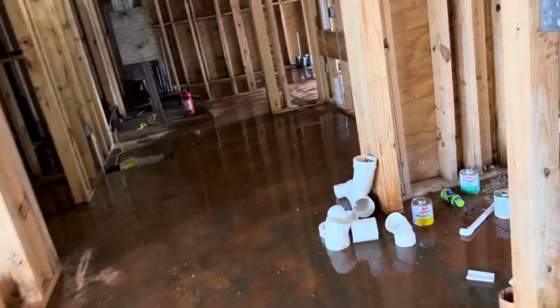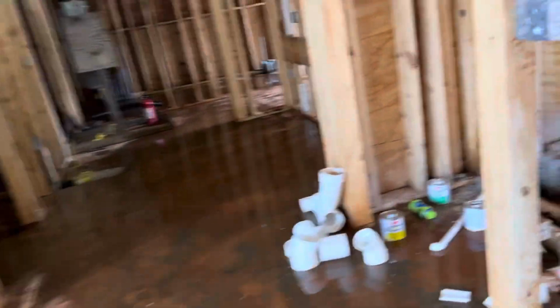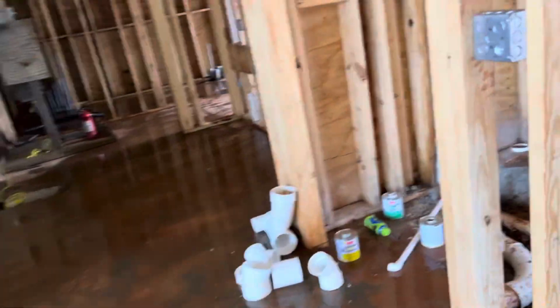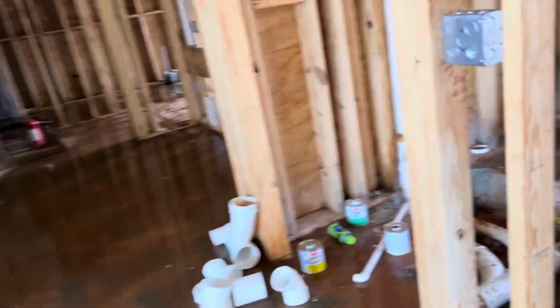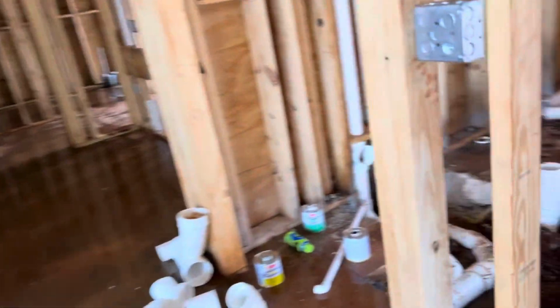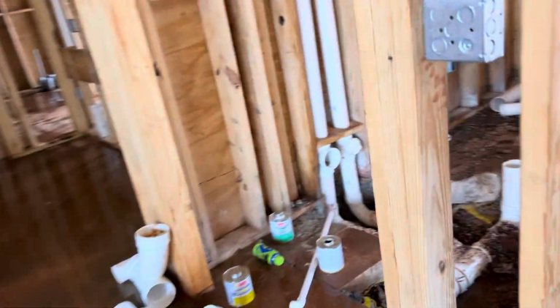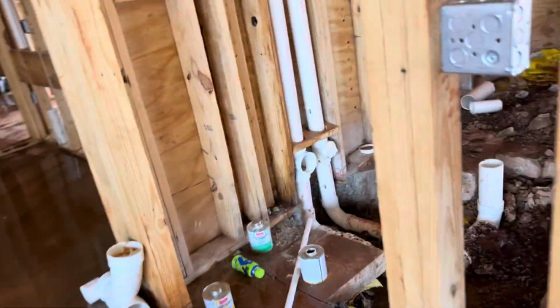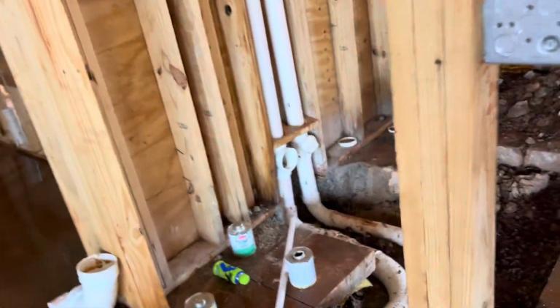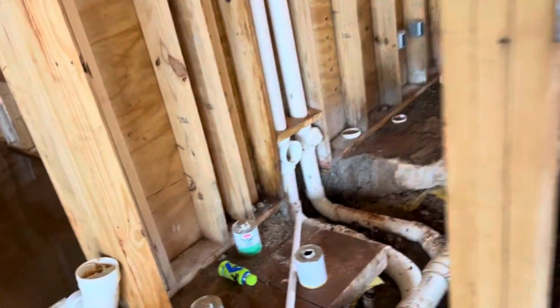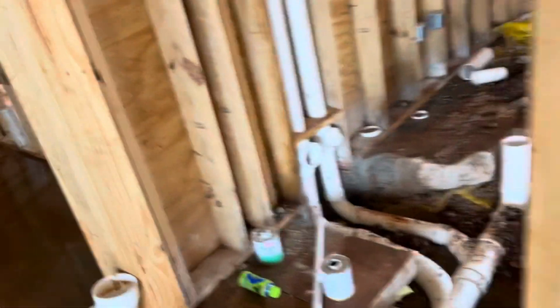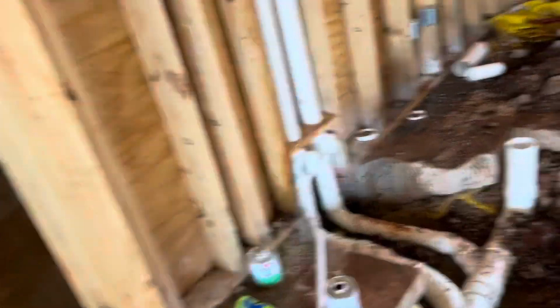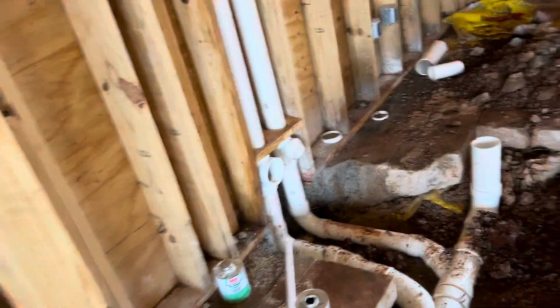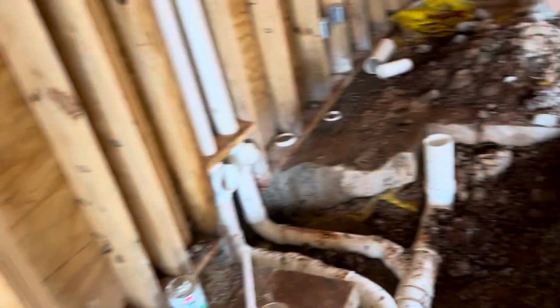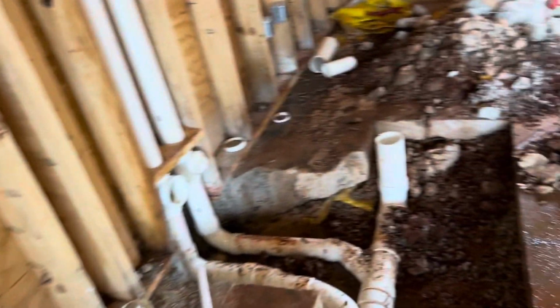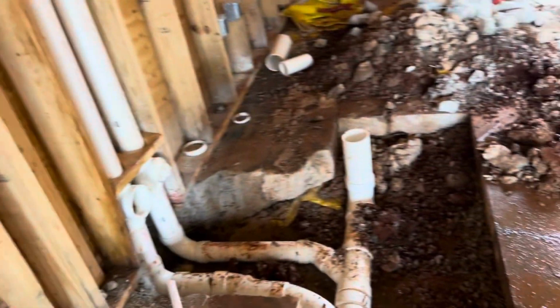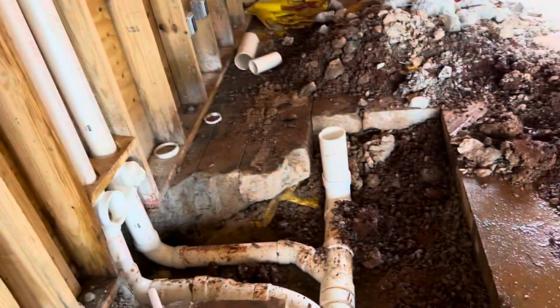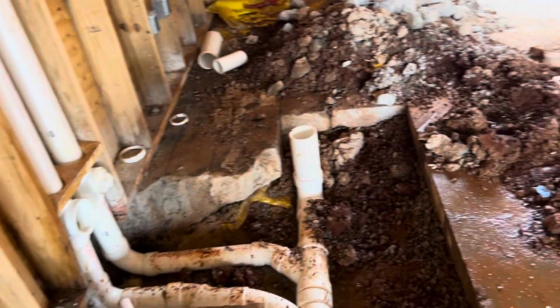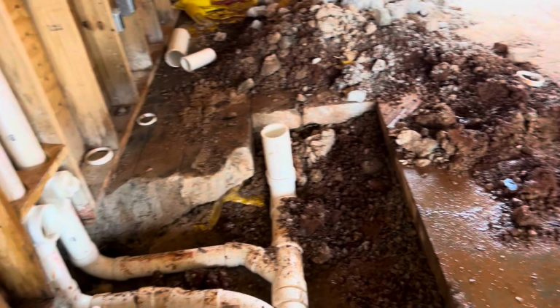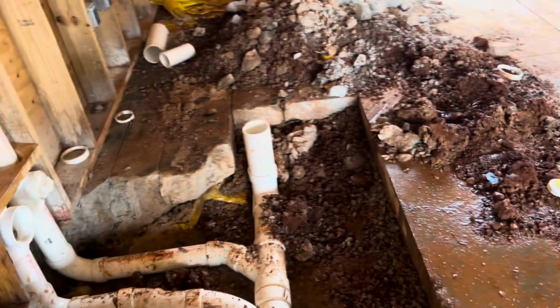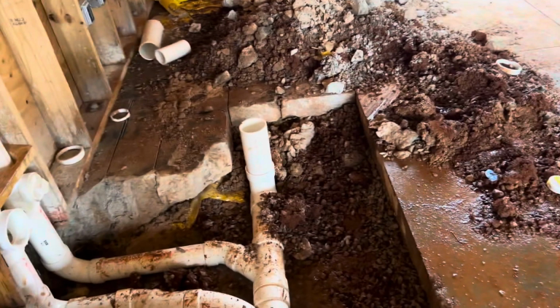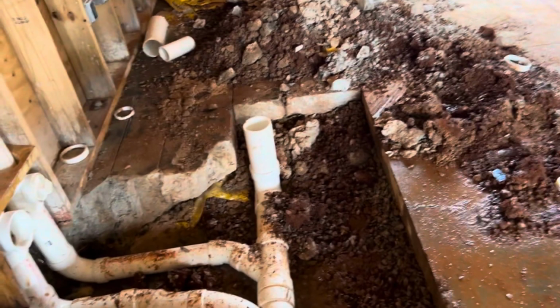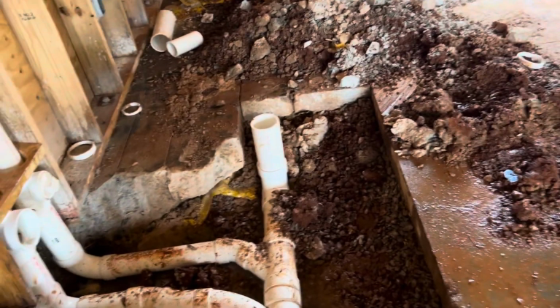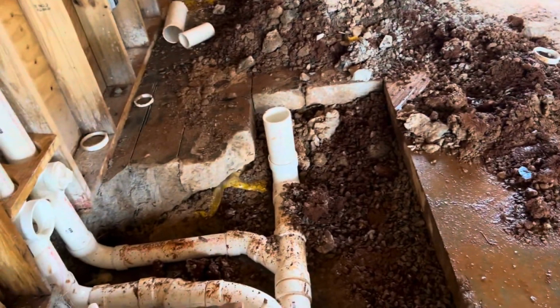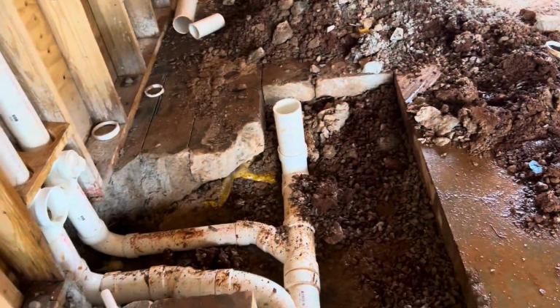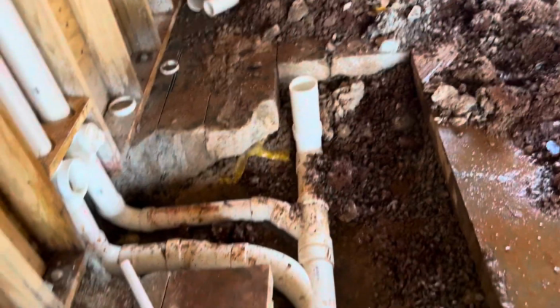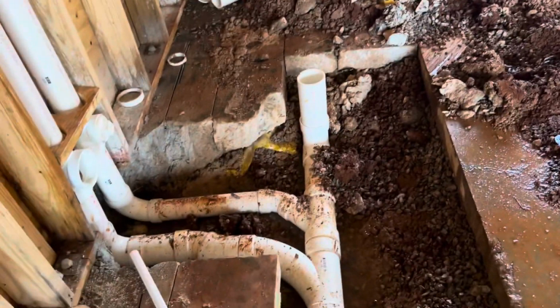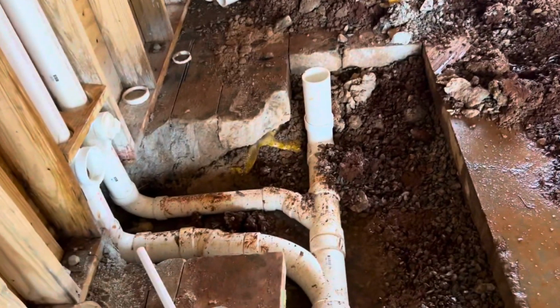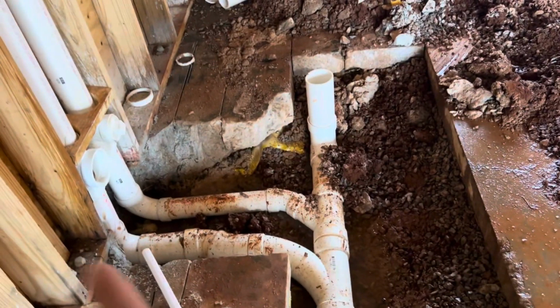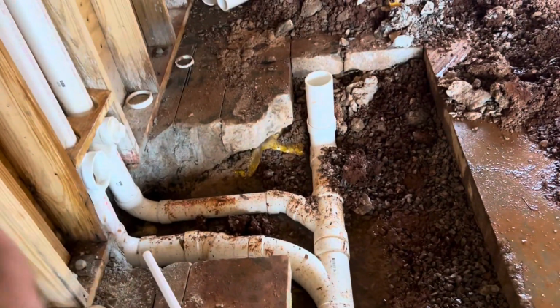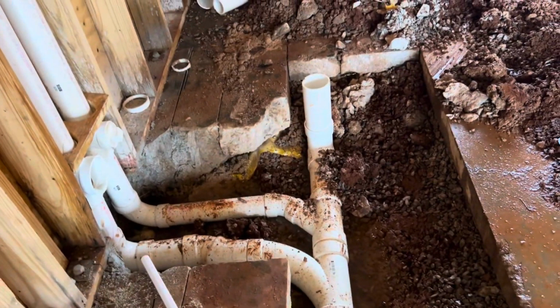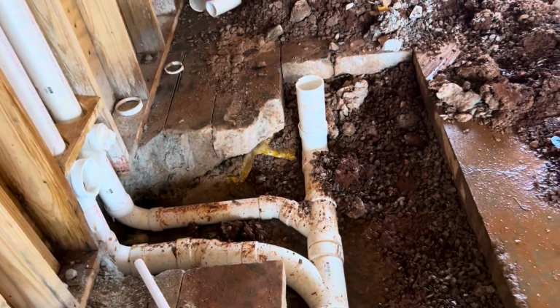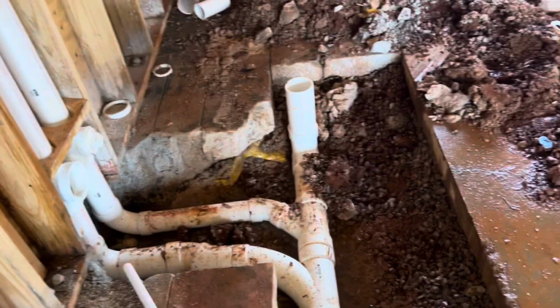Here you can see plumbing work. They tried to adjust the work and shift it away.